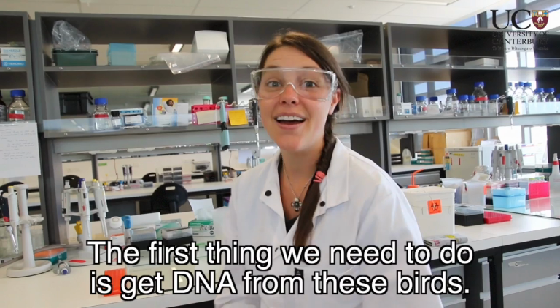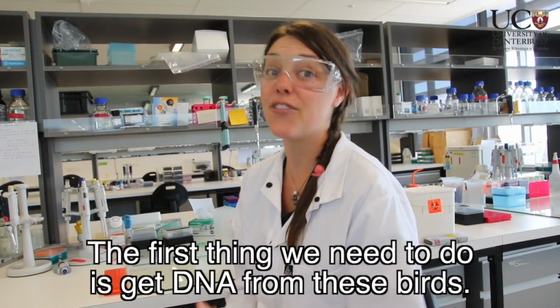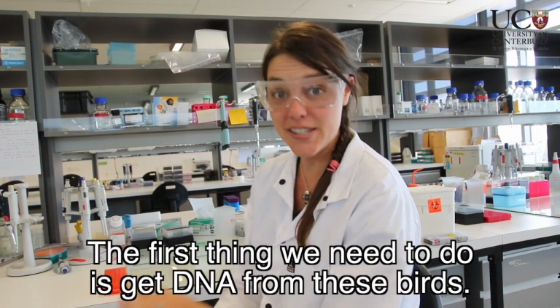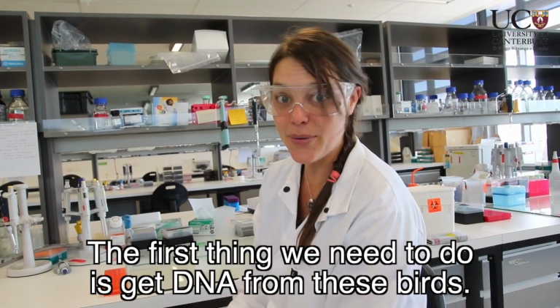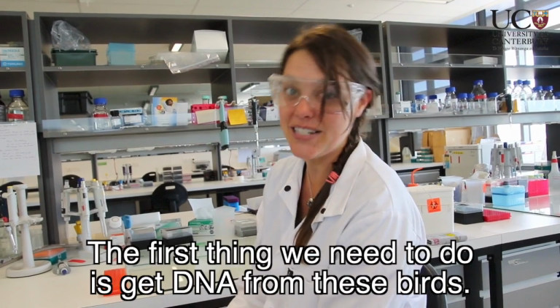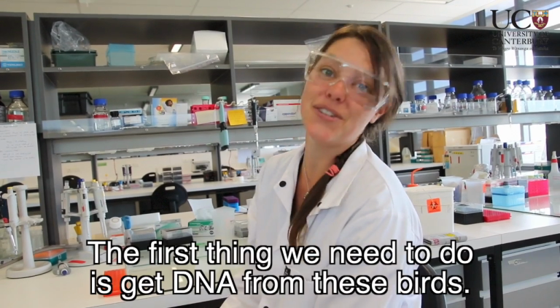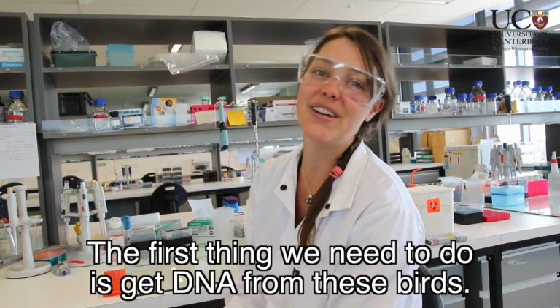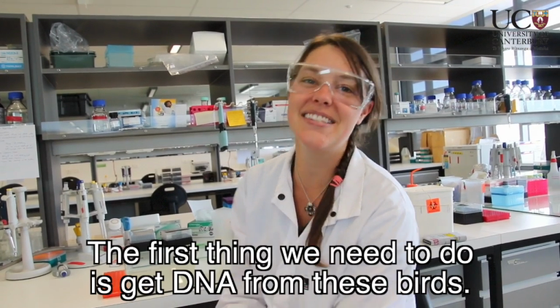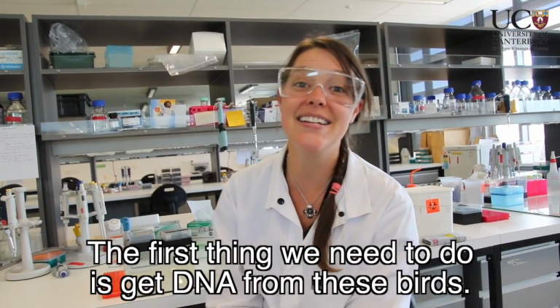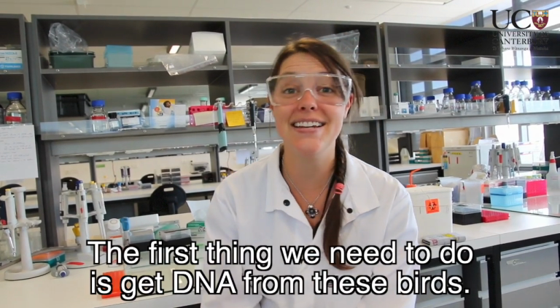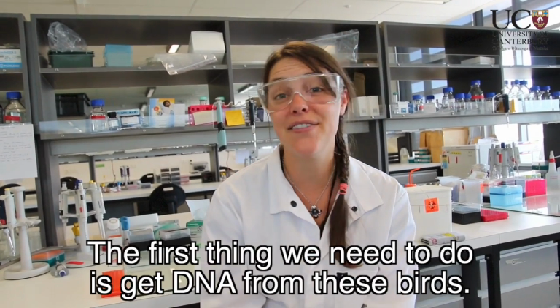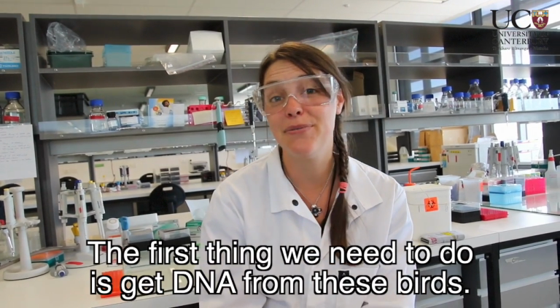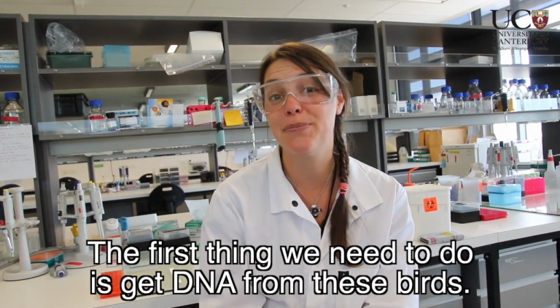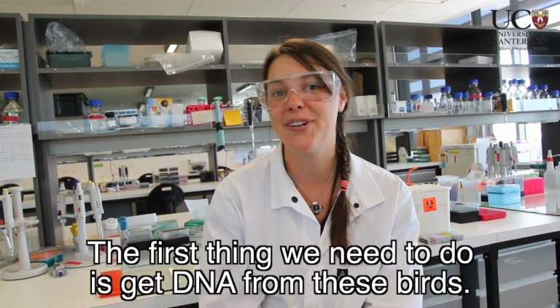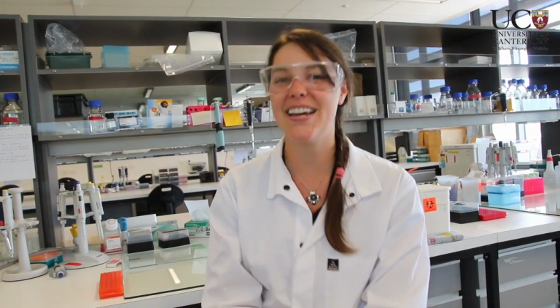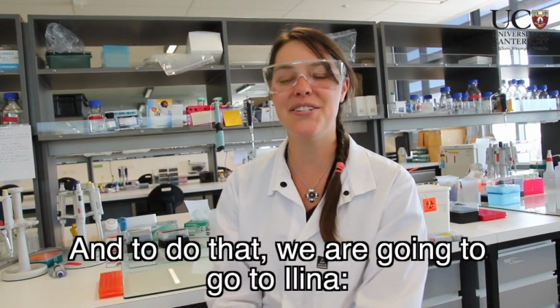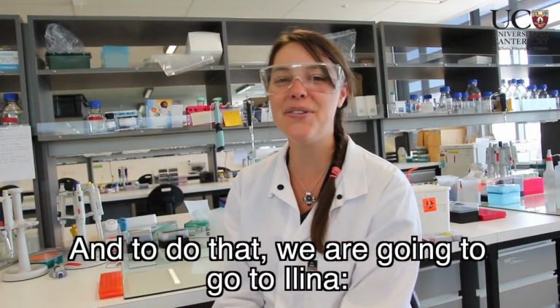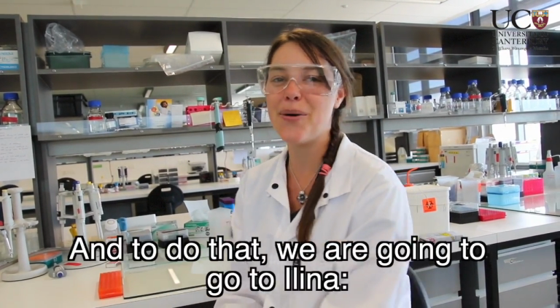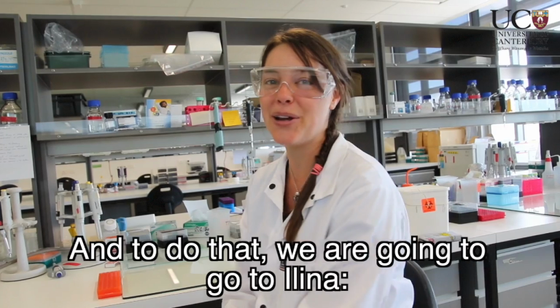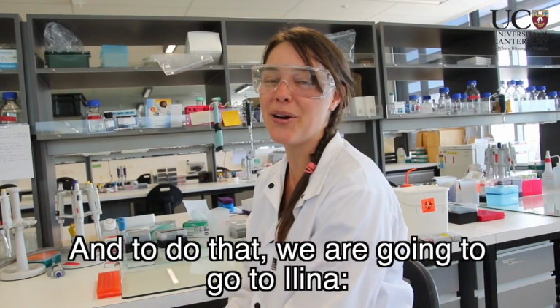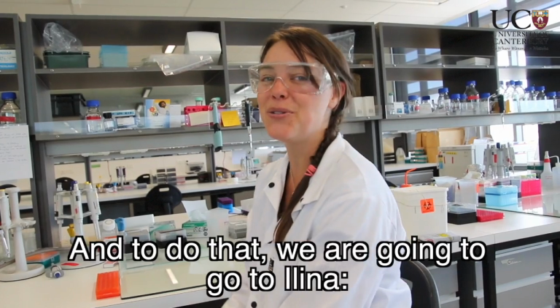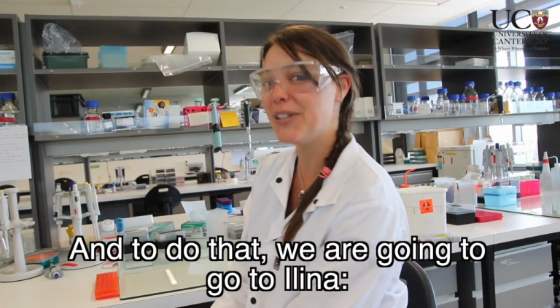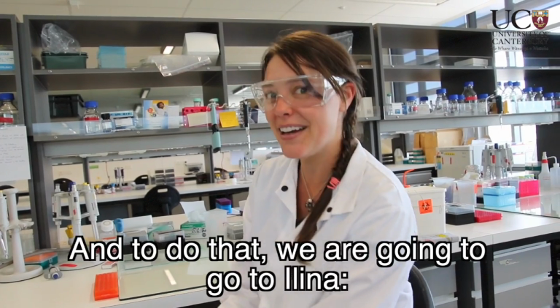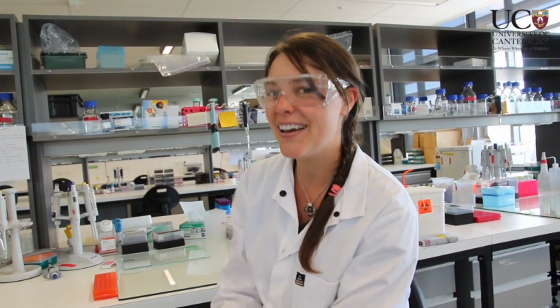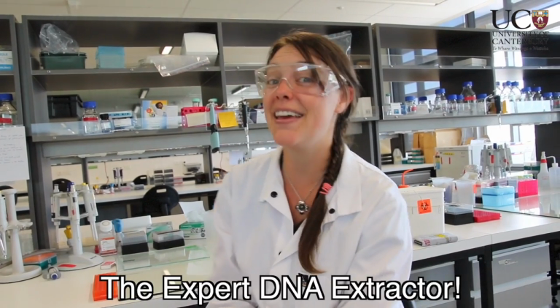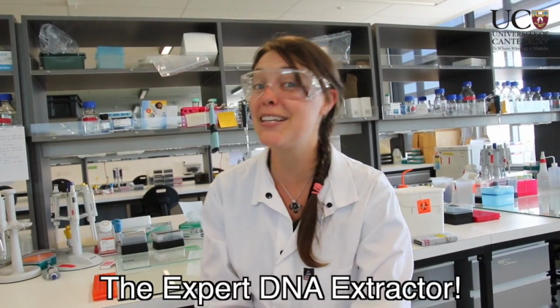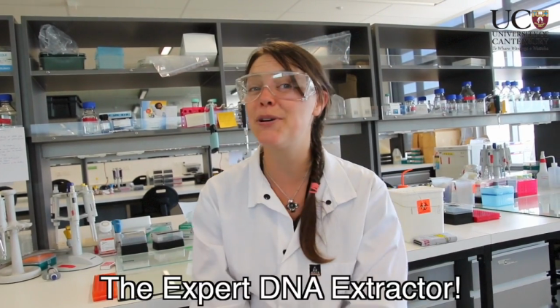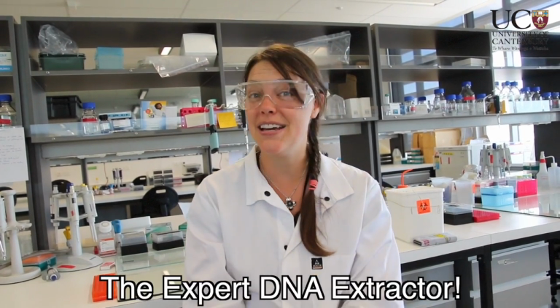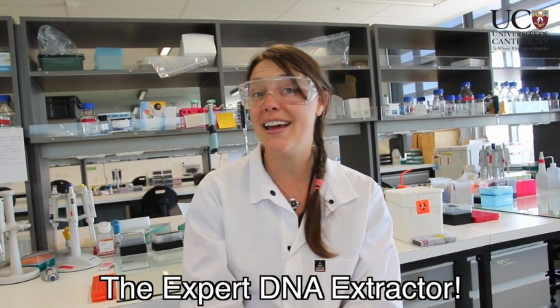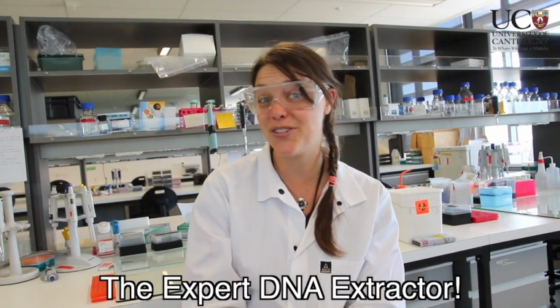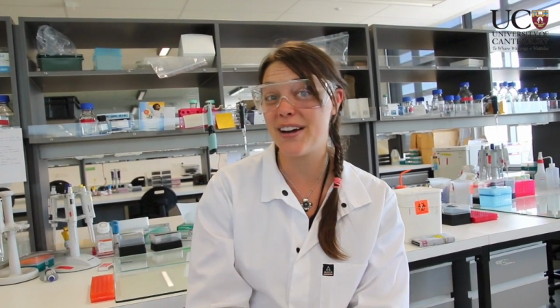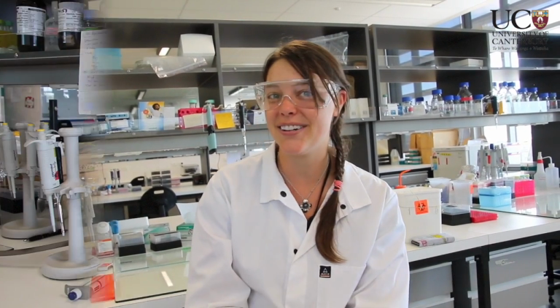The first thing we need to do is get DNA from these birds. And to do that, we're going to go to Alina, the expert DNA extractor.